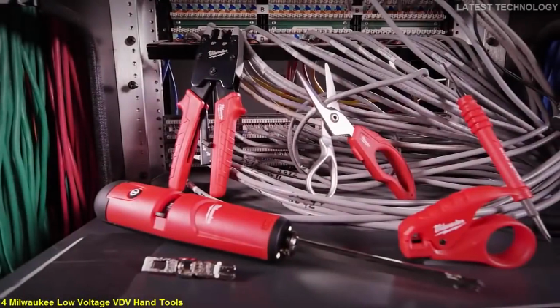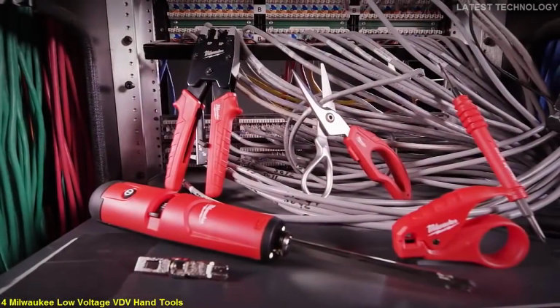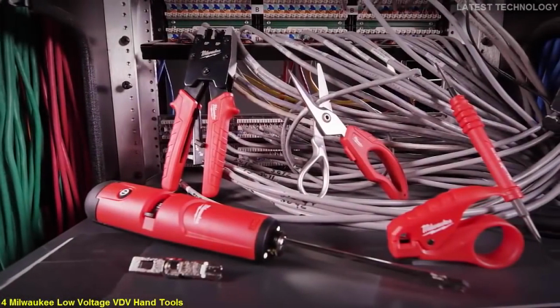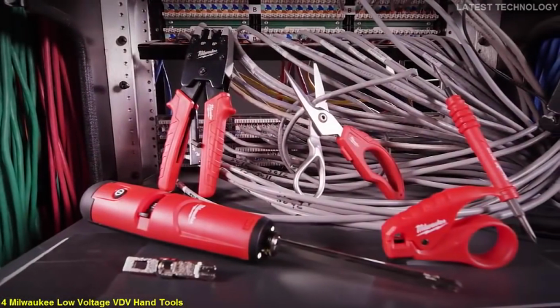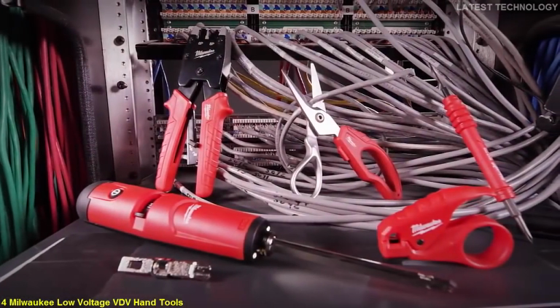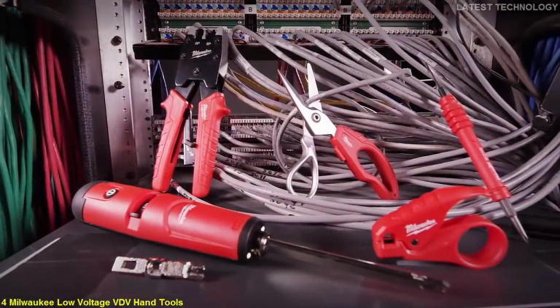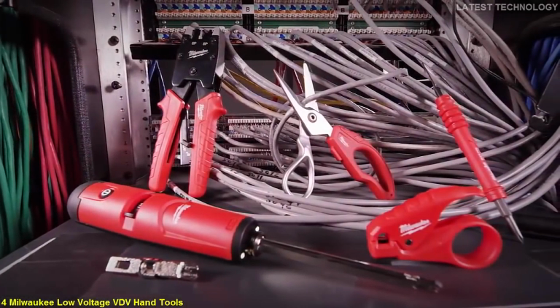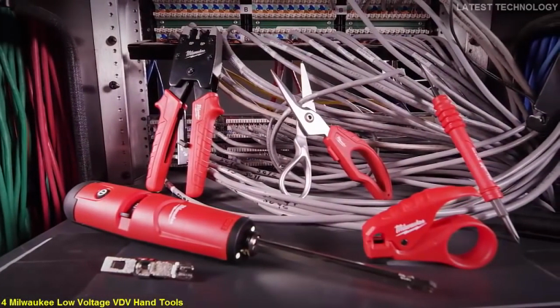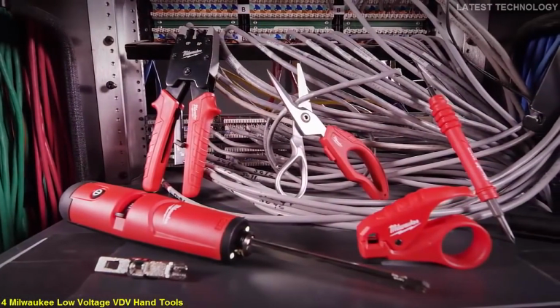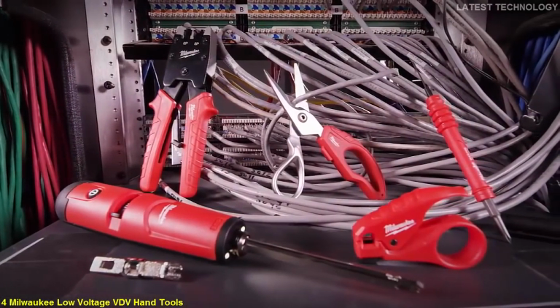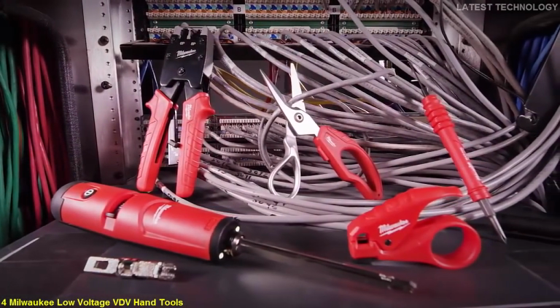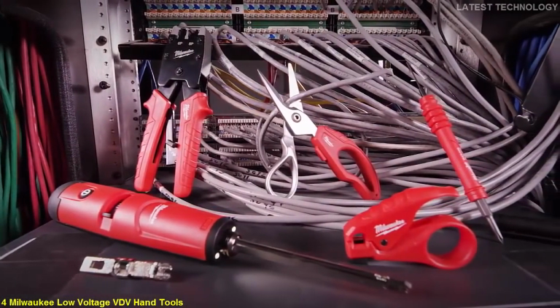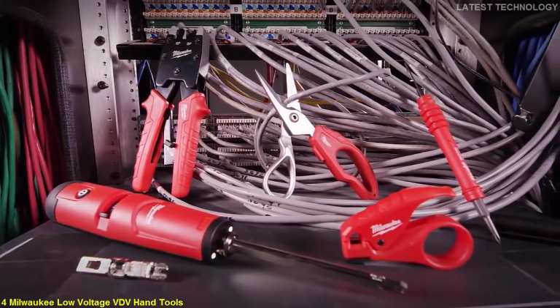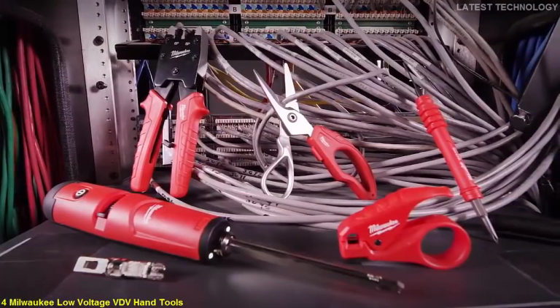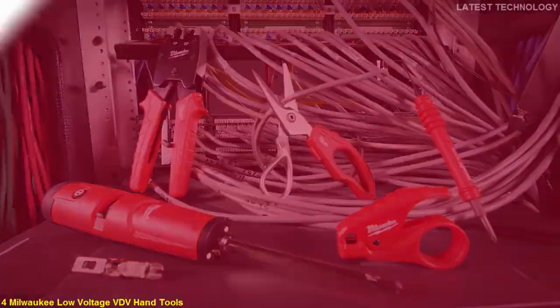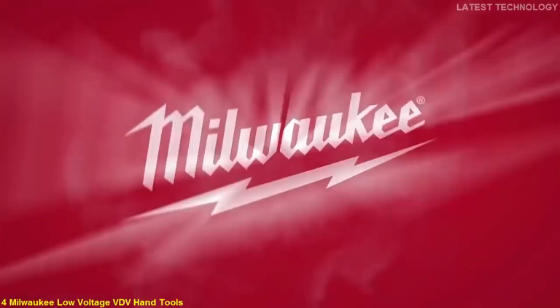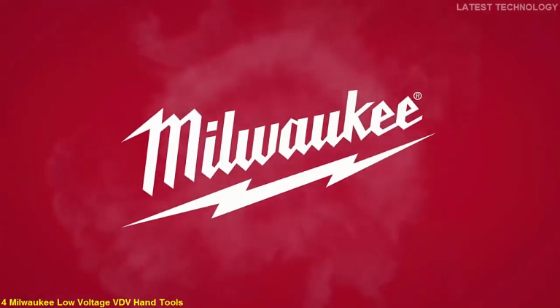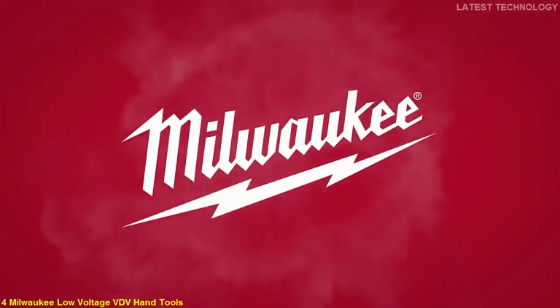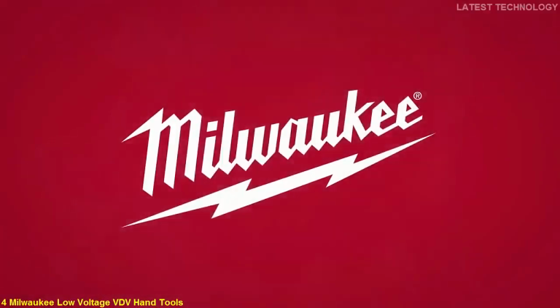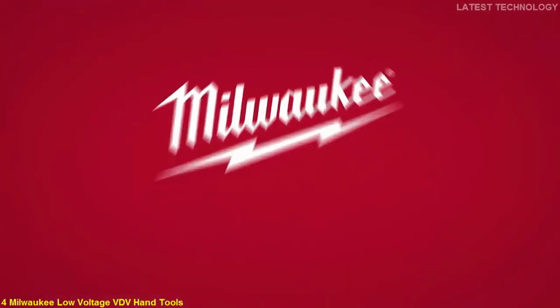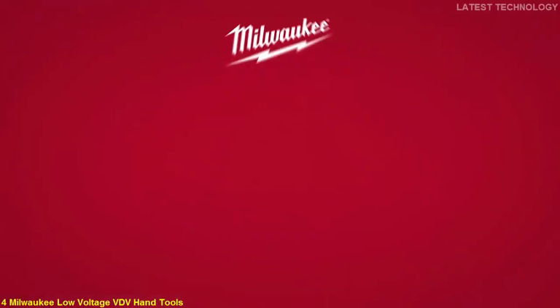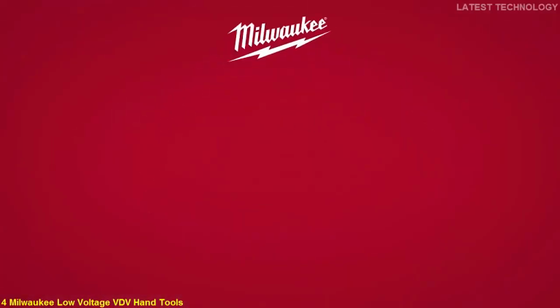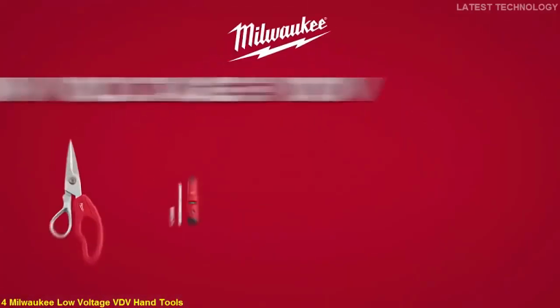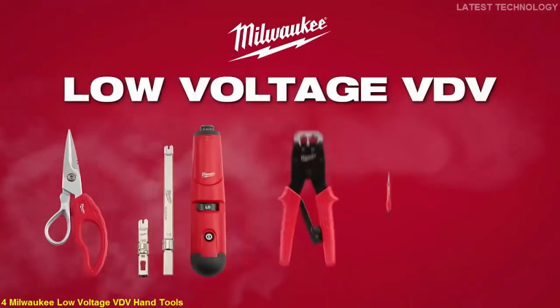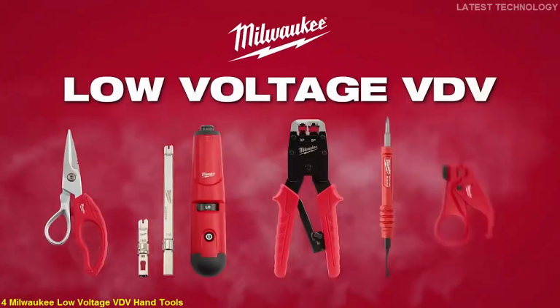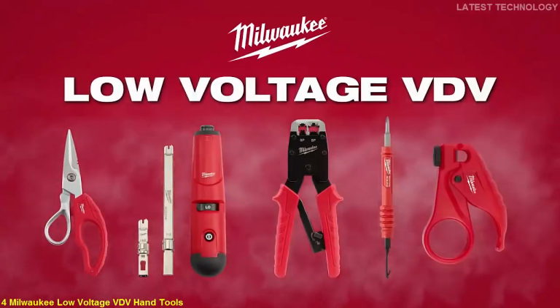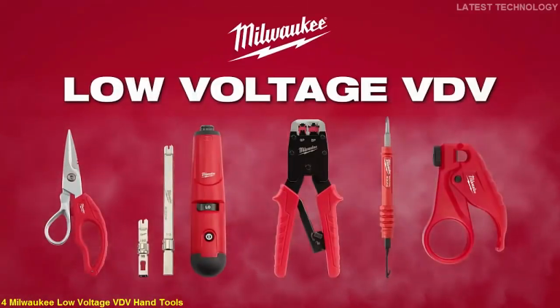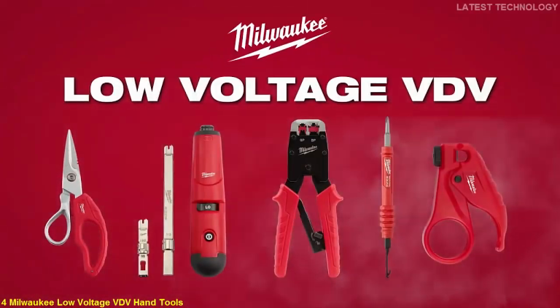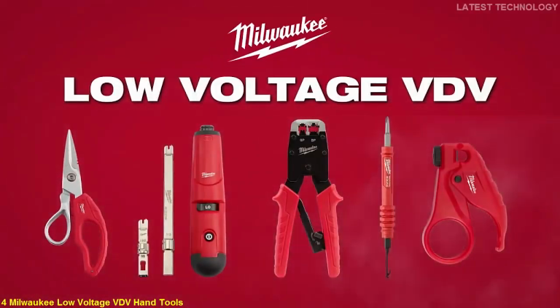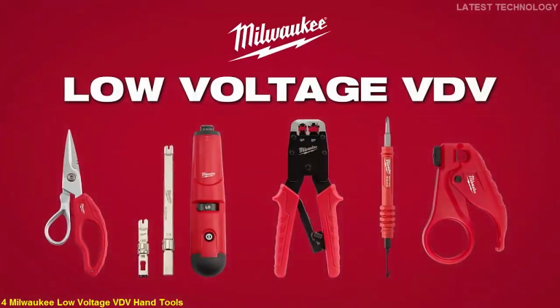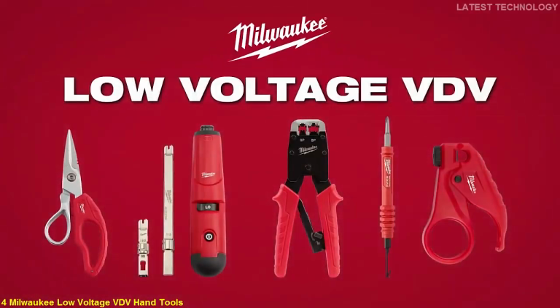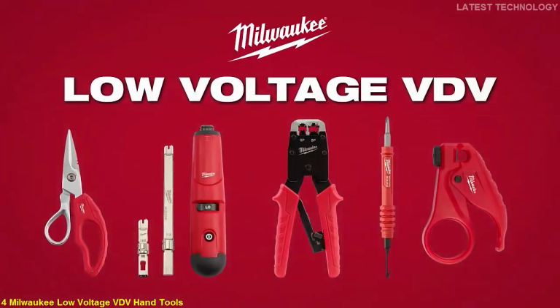Milwaukee introduces a line of low-voltage voice, data, and video hand tools for the VDV professional.